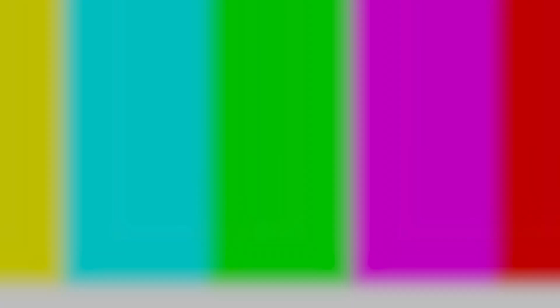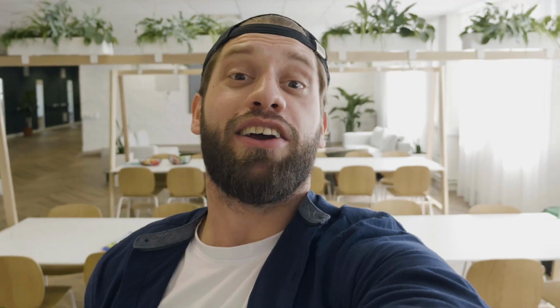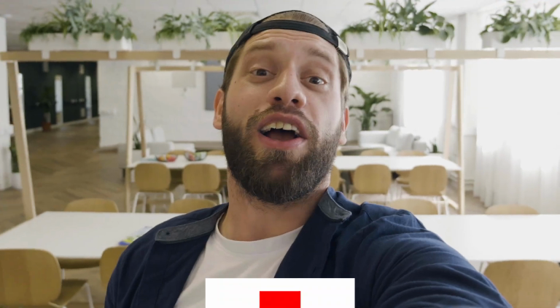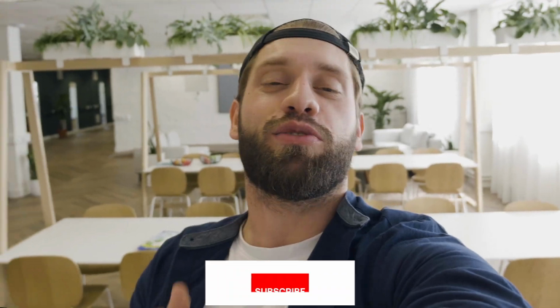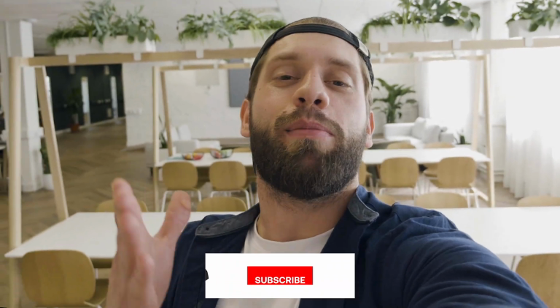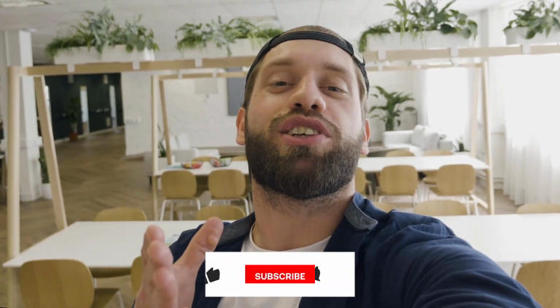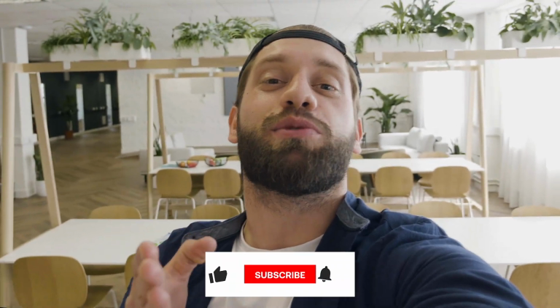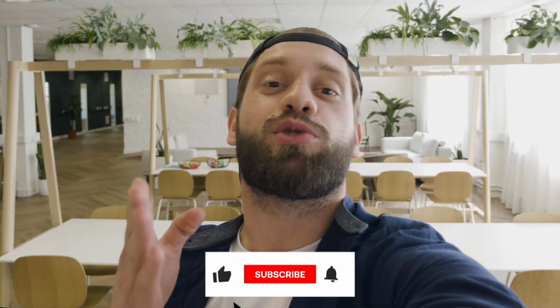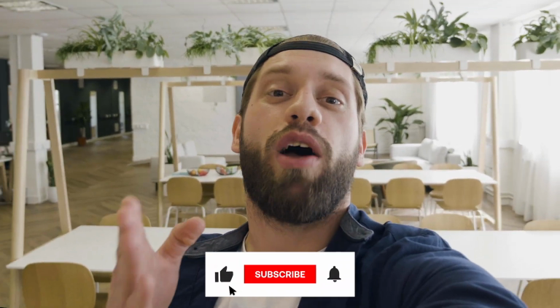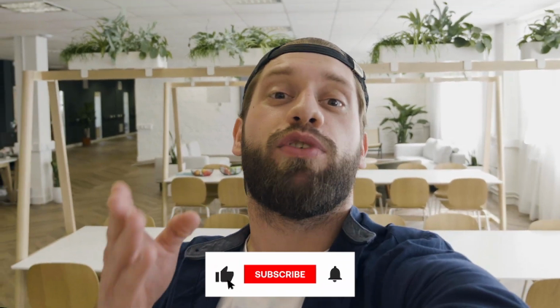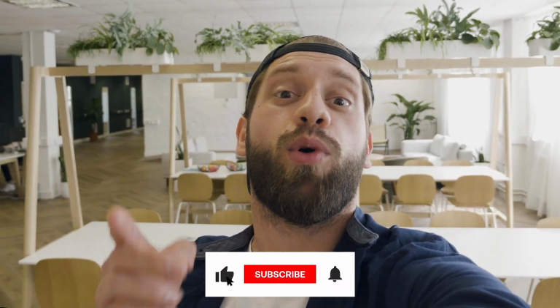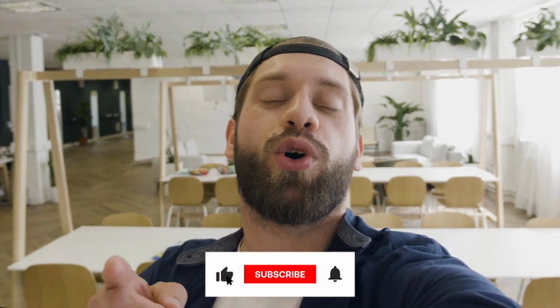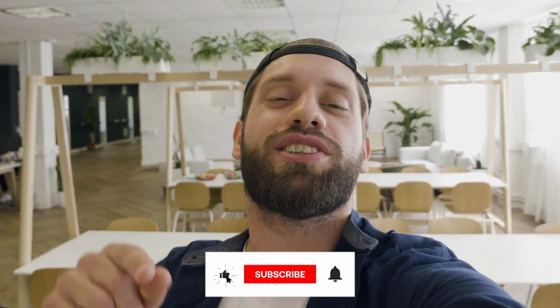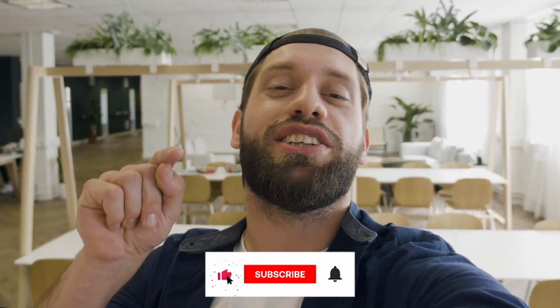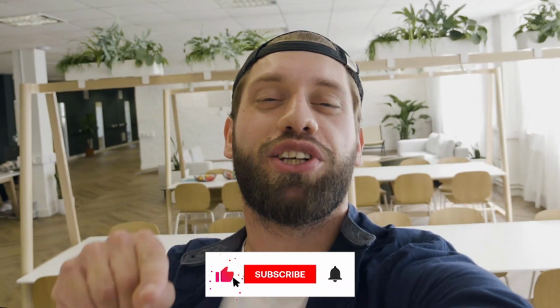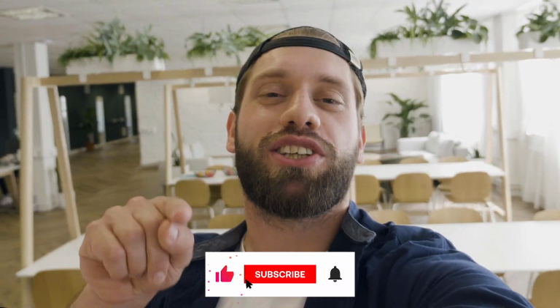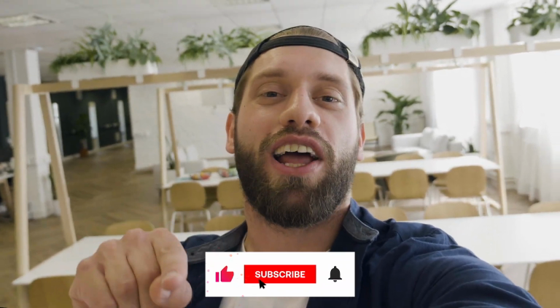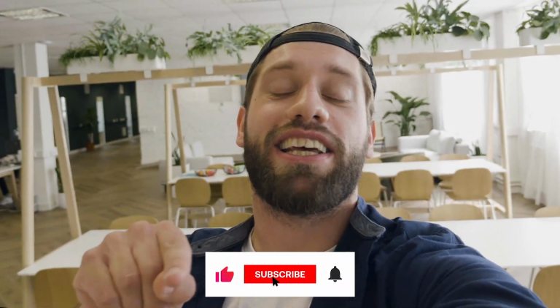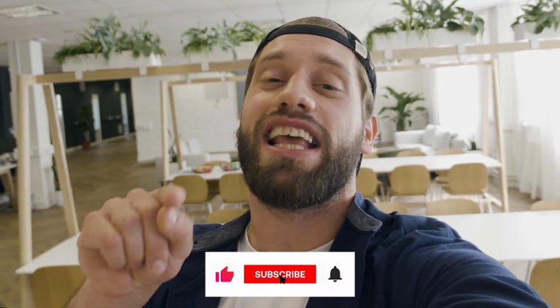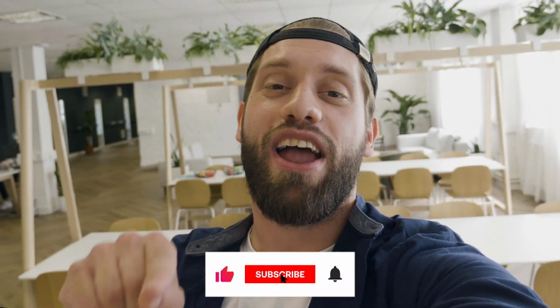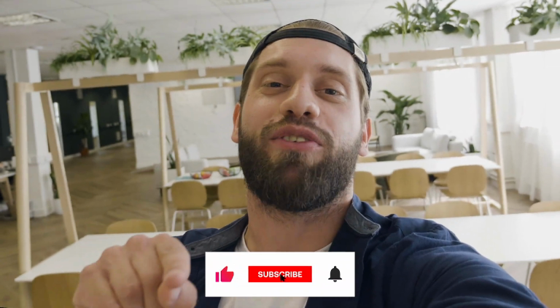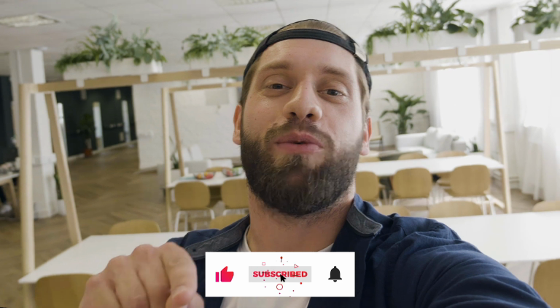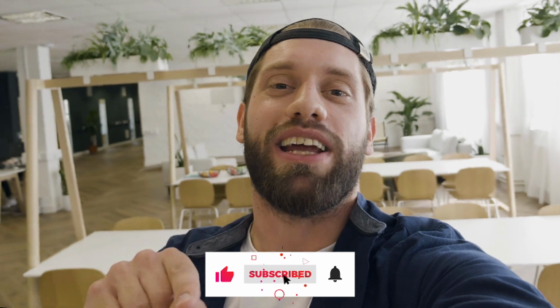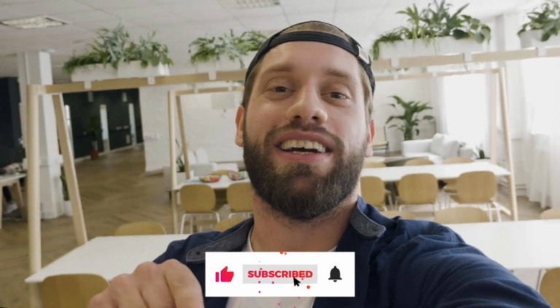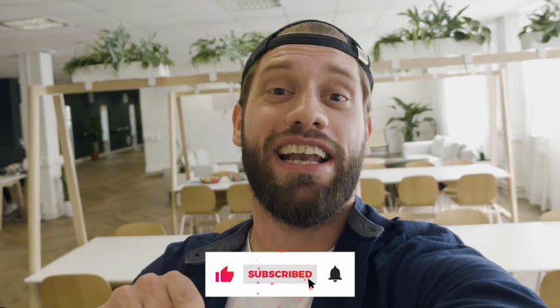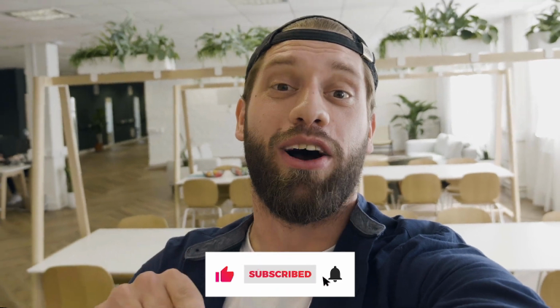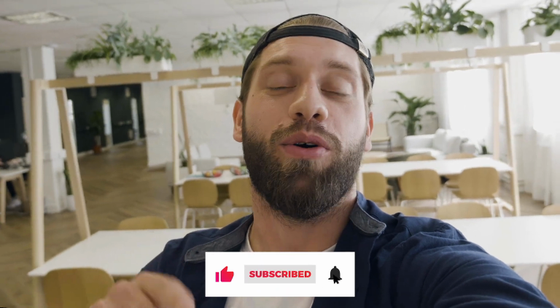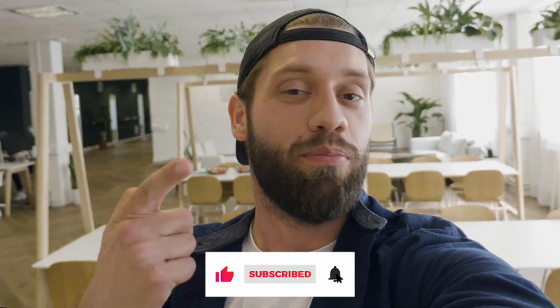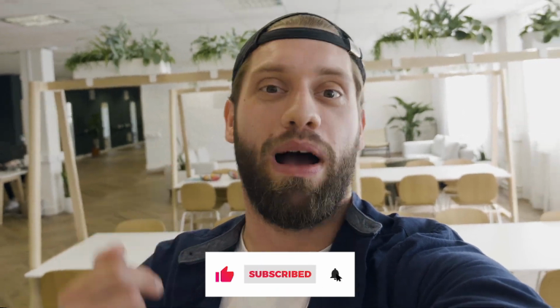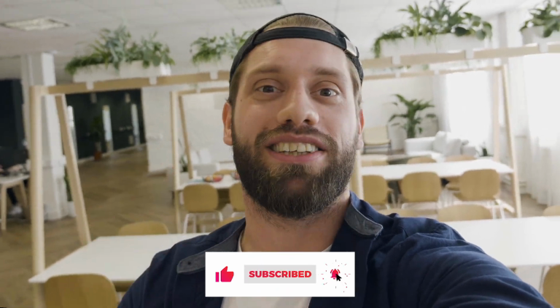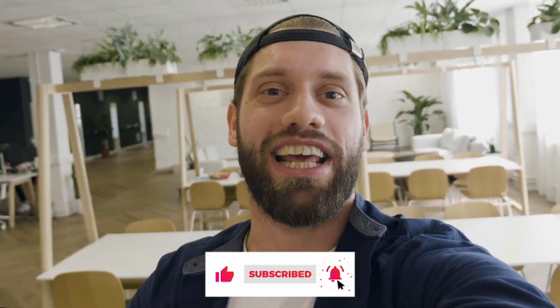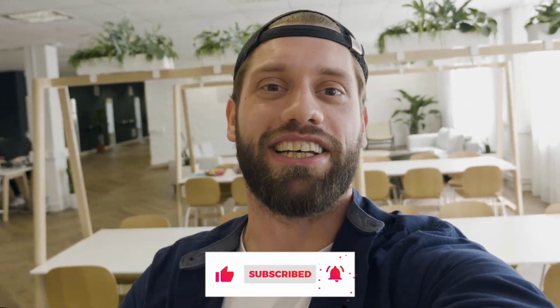Hey guys, remember to subscribe for more content just like this every week. Now, back to the edit.